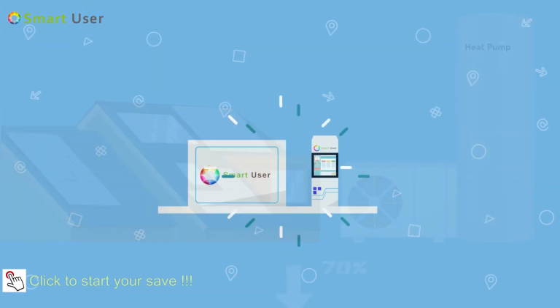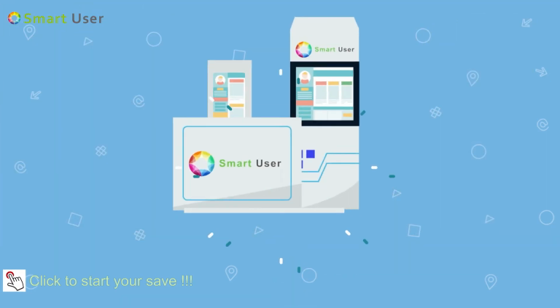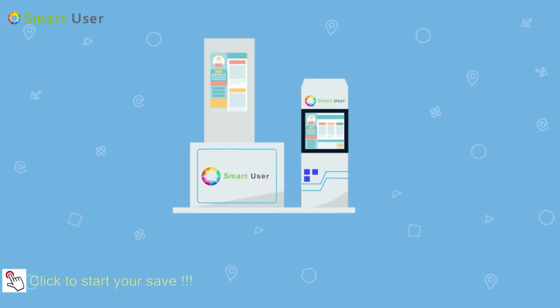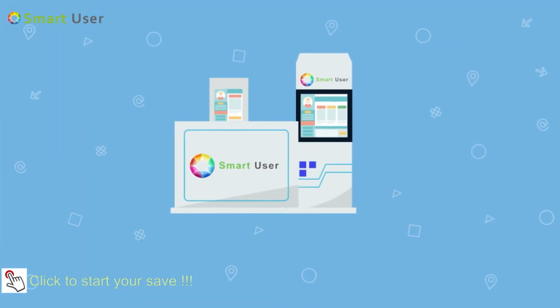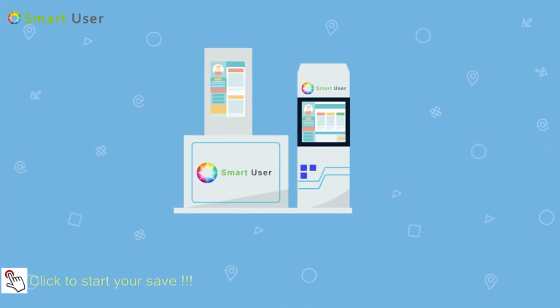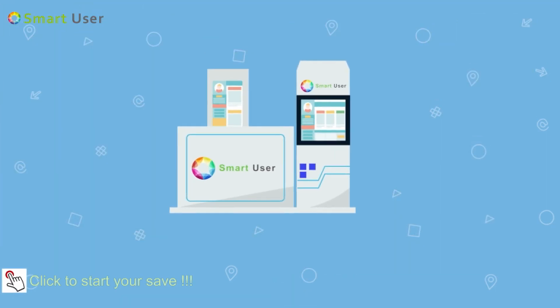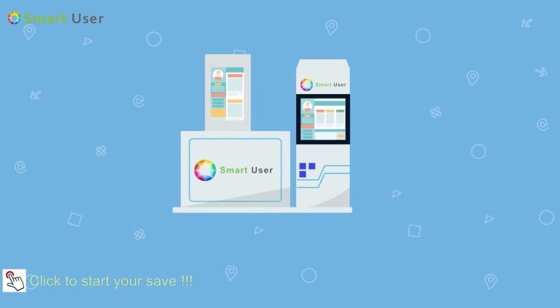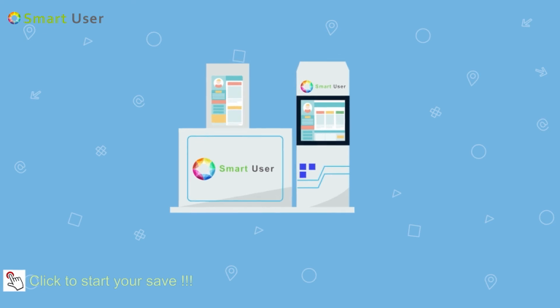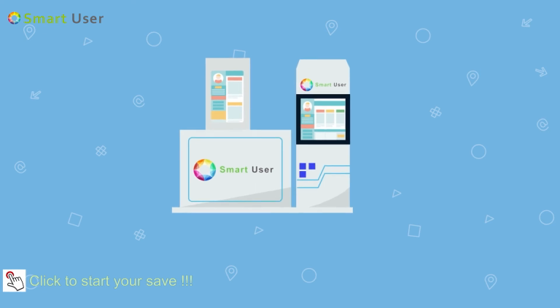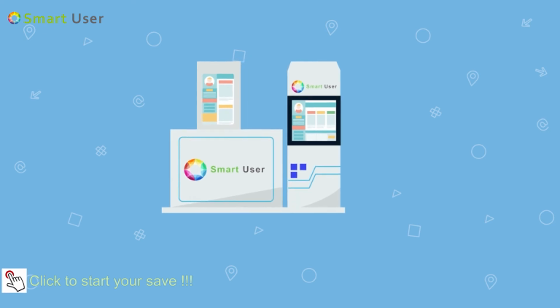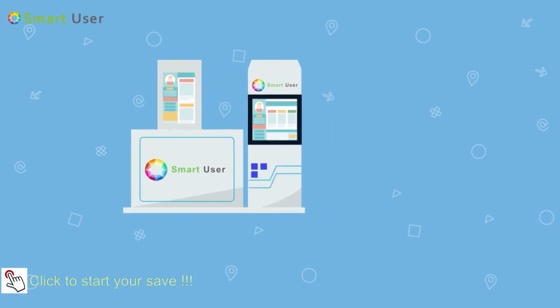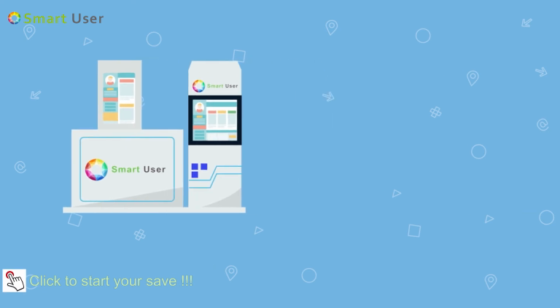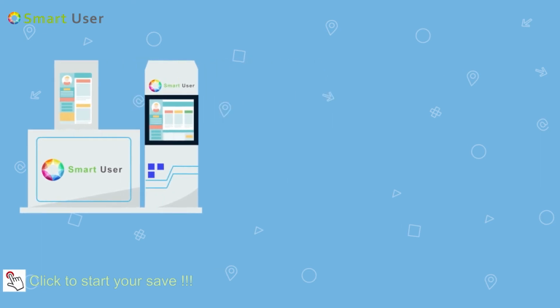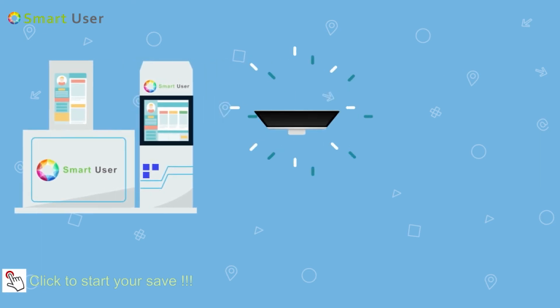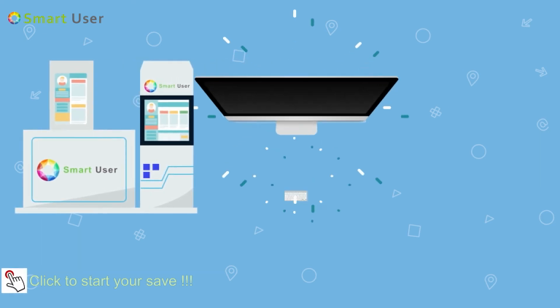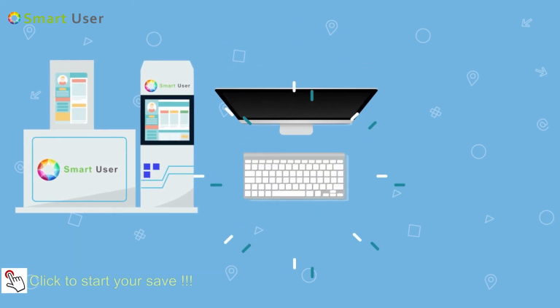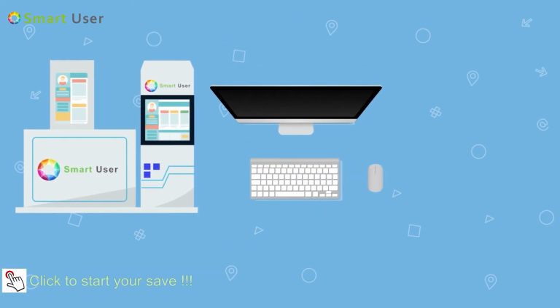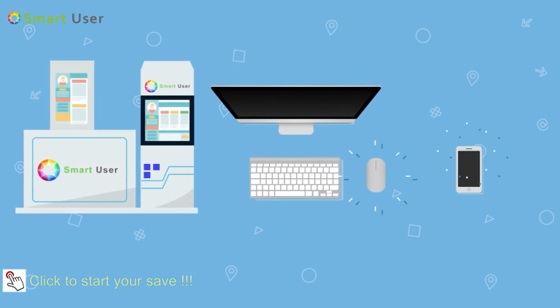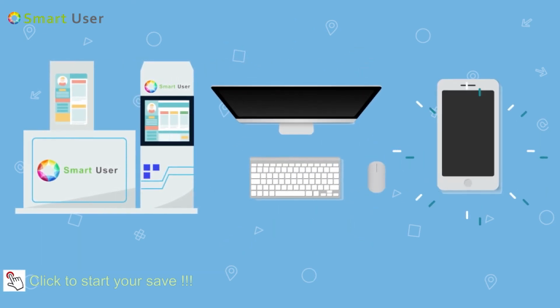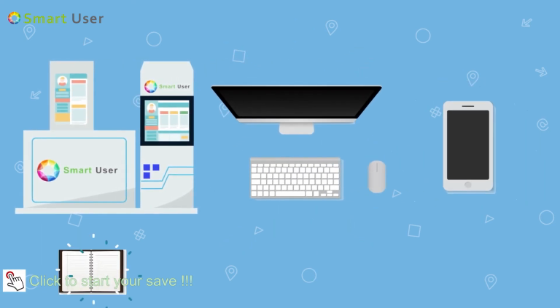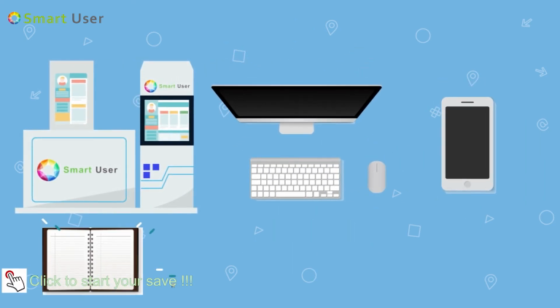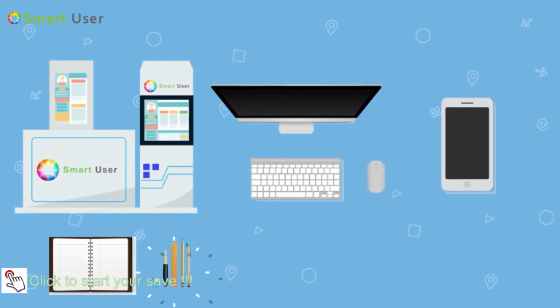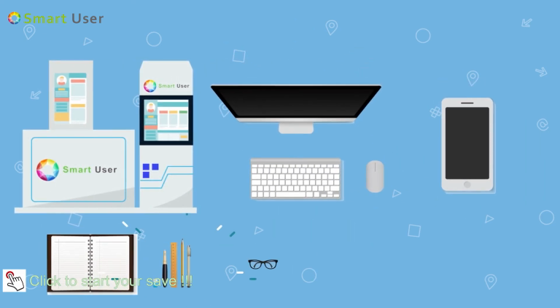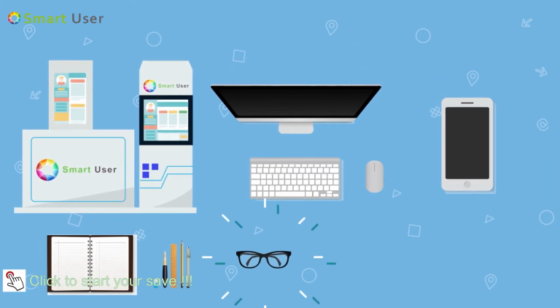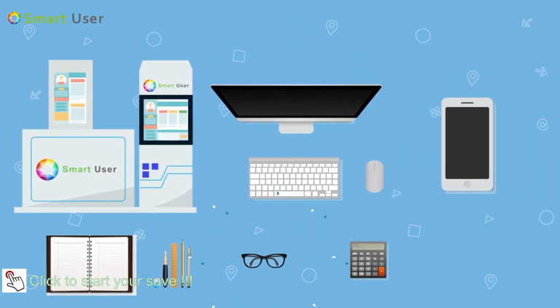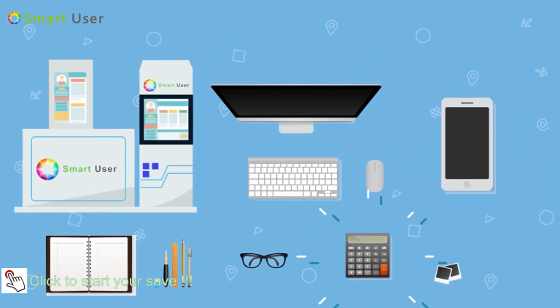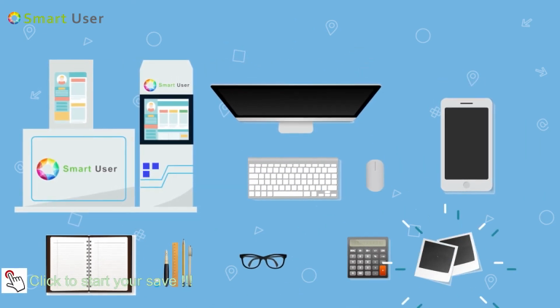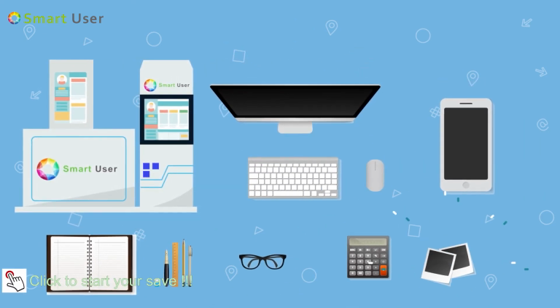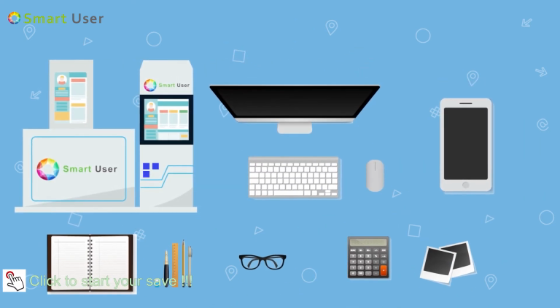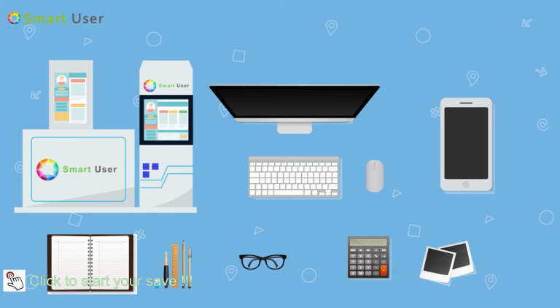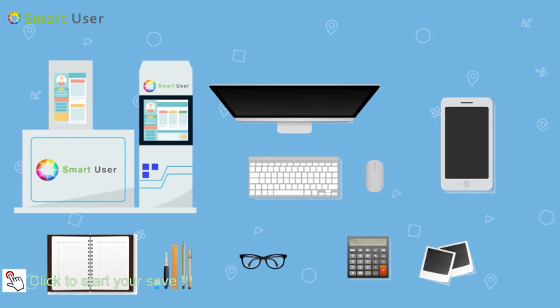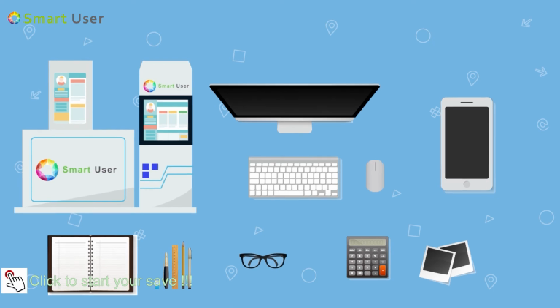Contact Smart User in store, online, or over the phone to find out if you're eligible for the free heat pump system upgrade.